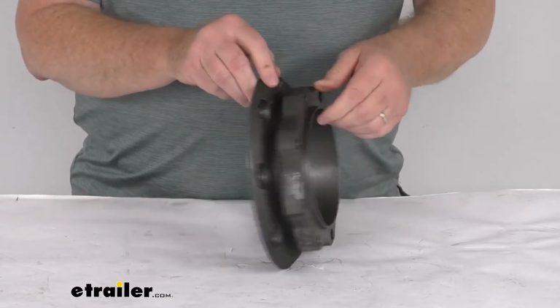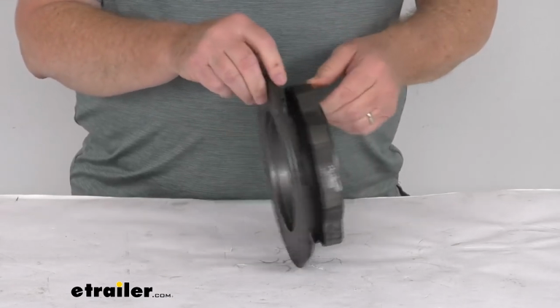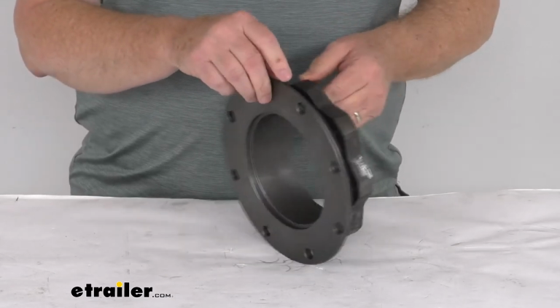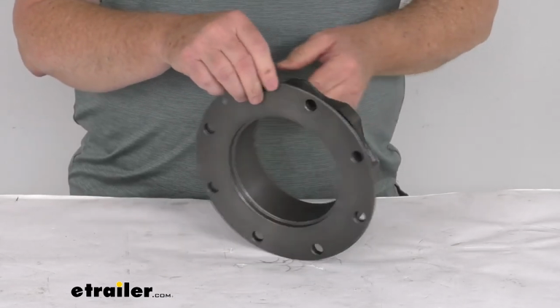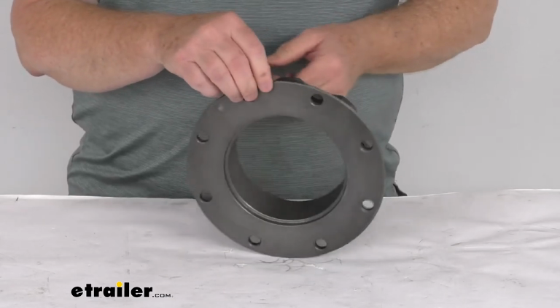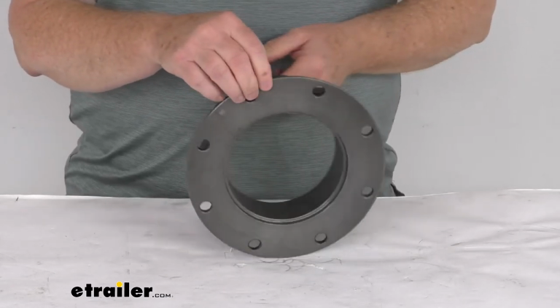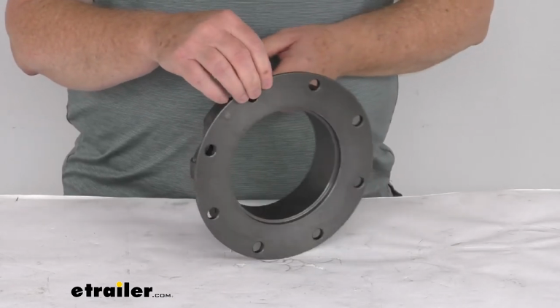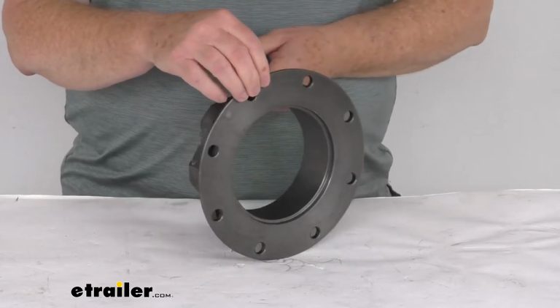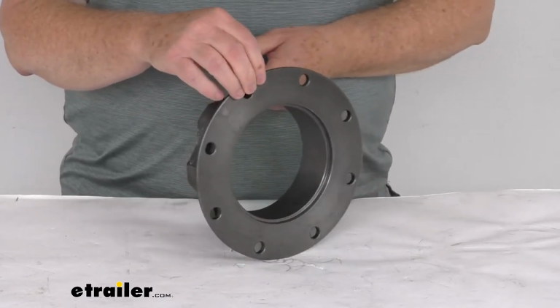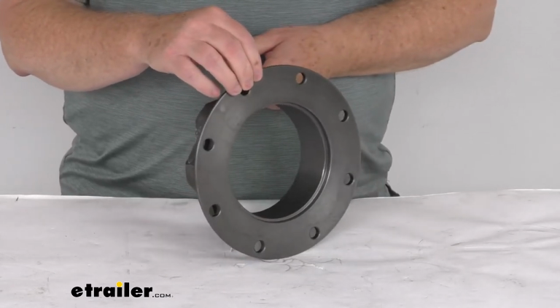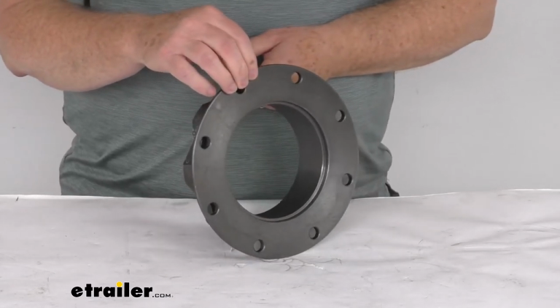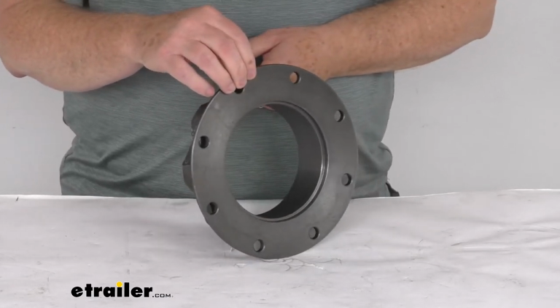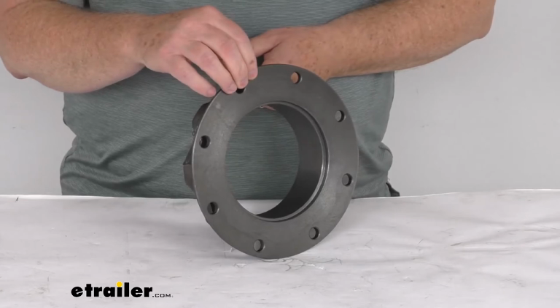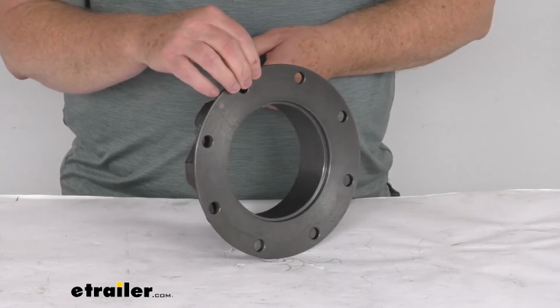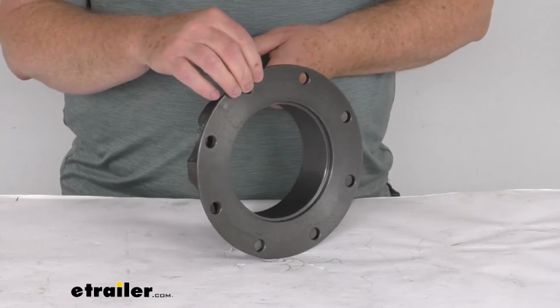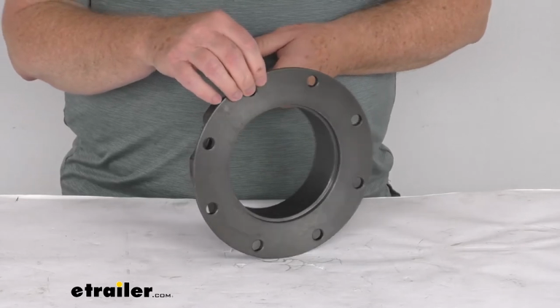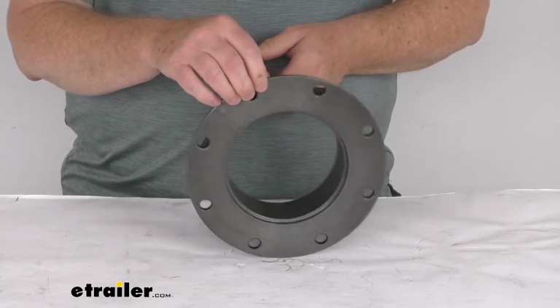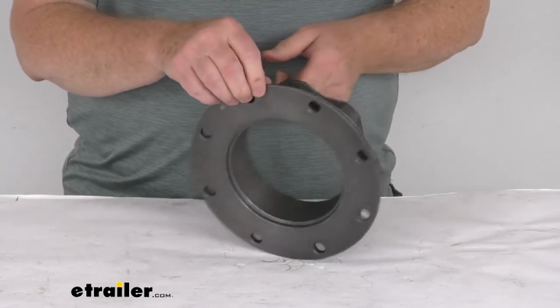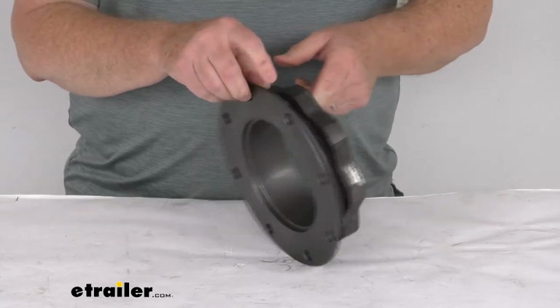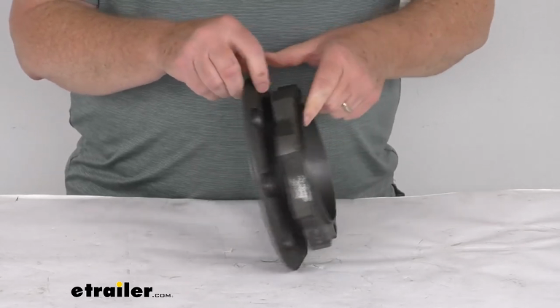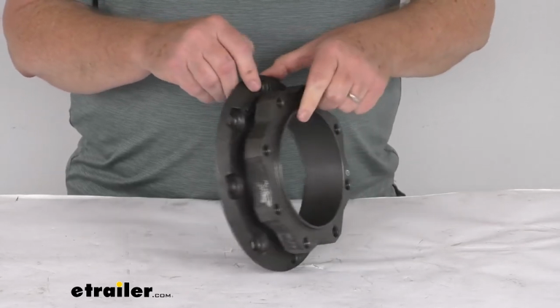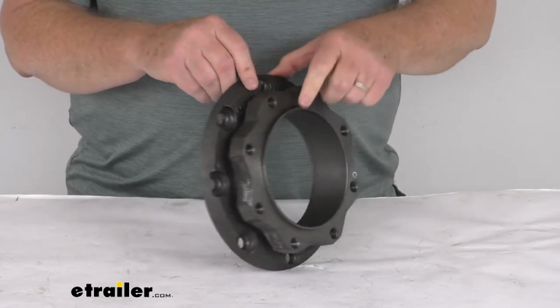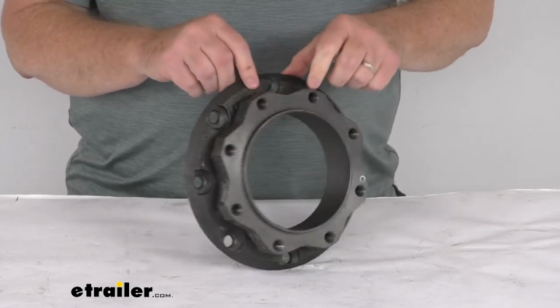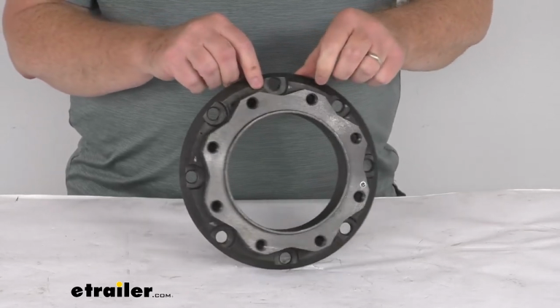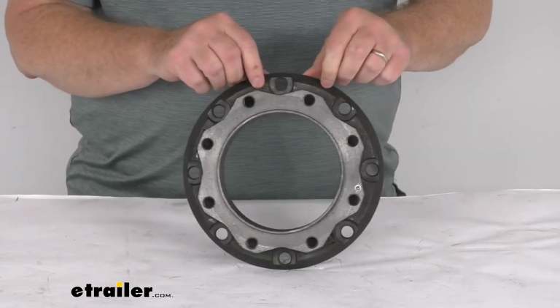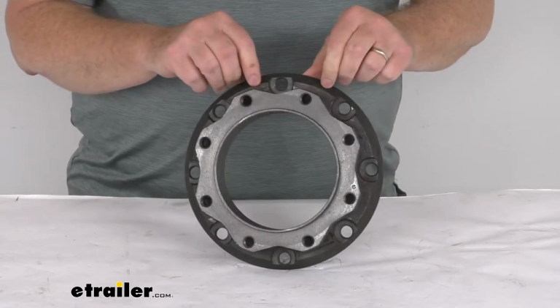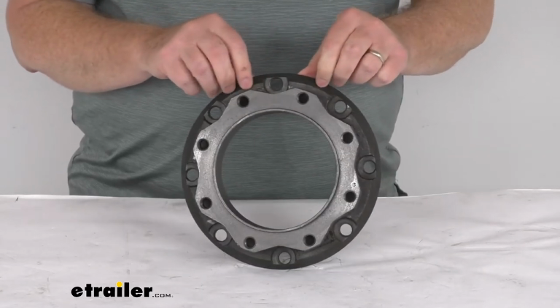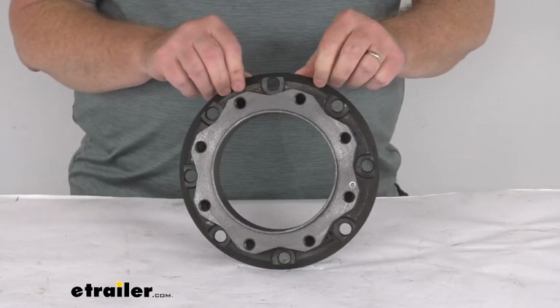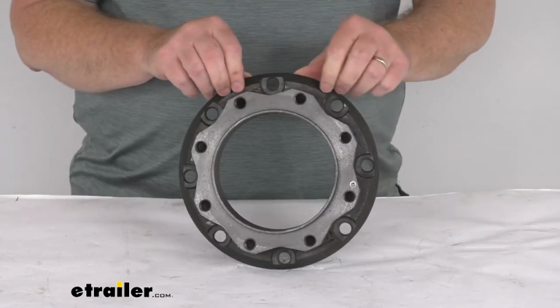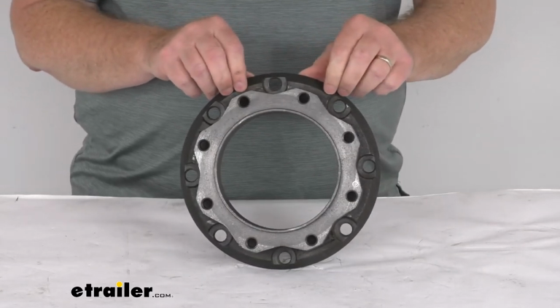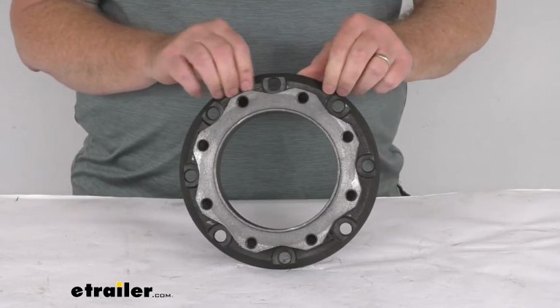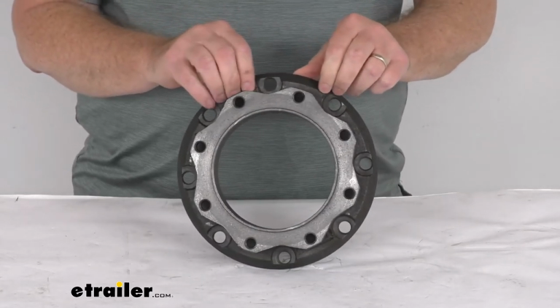But that should do it for the review on this replacement rotor spacer for the Kodiak 12,000 pound disc brake kit.